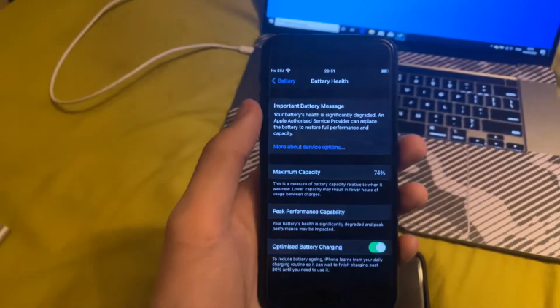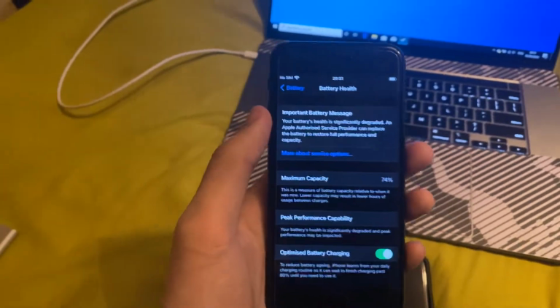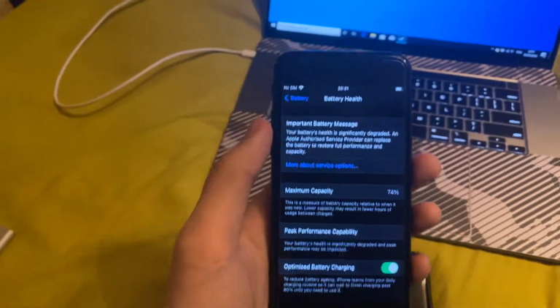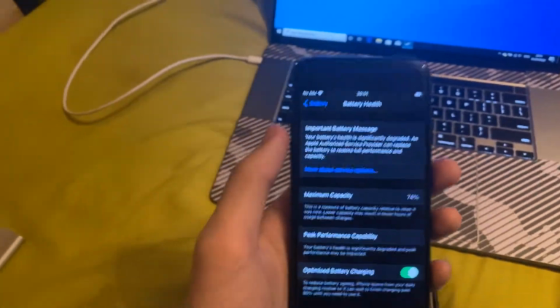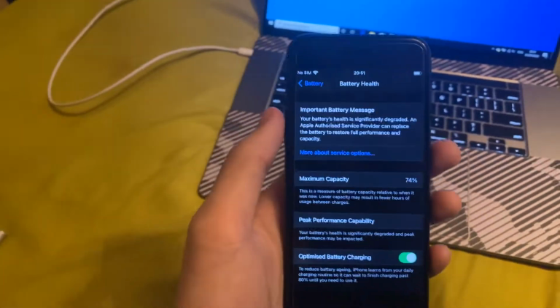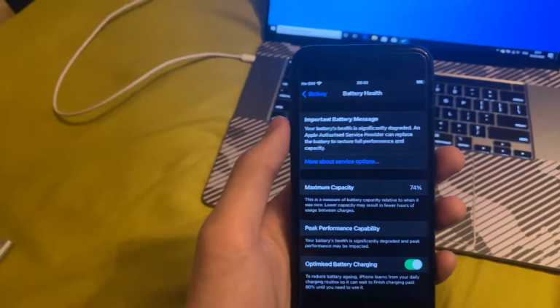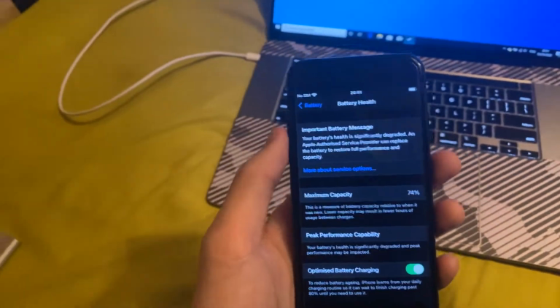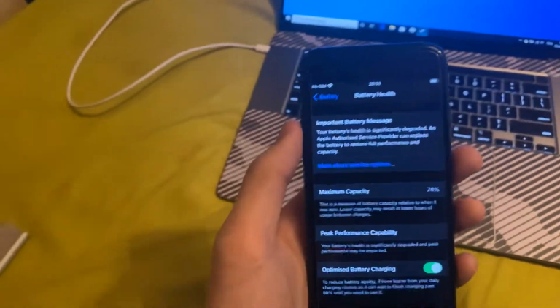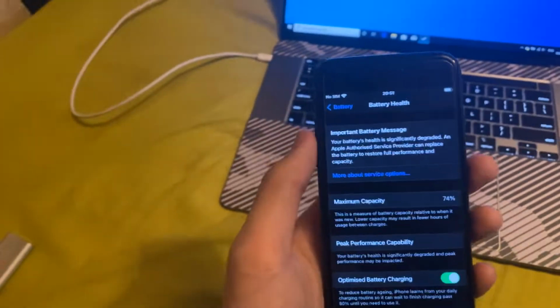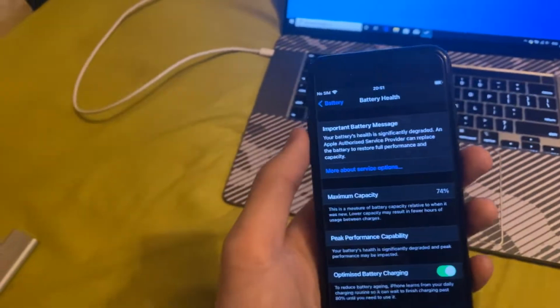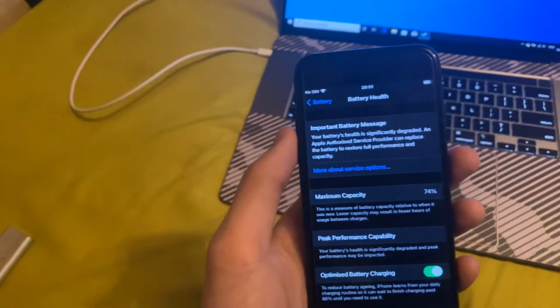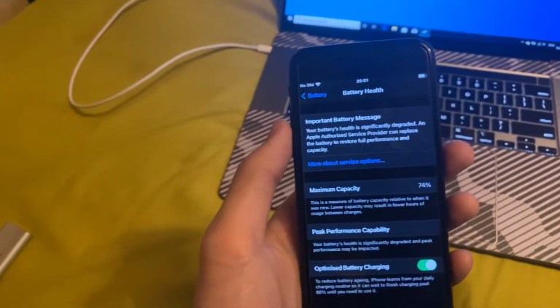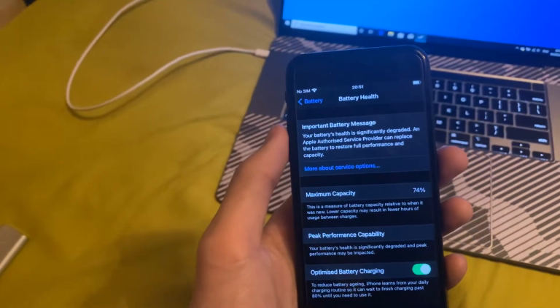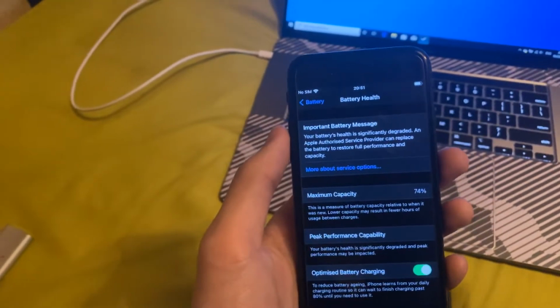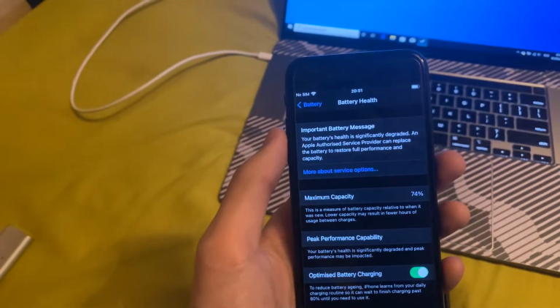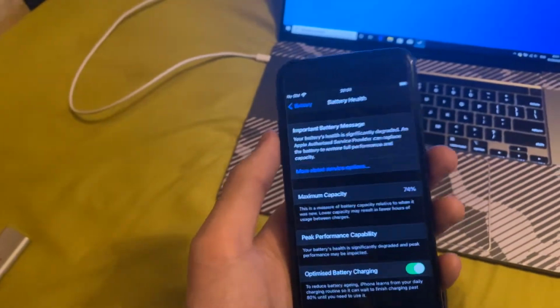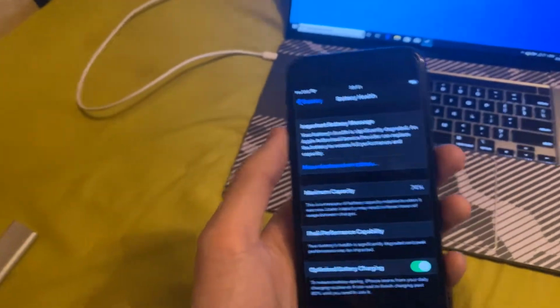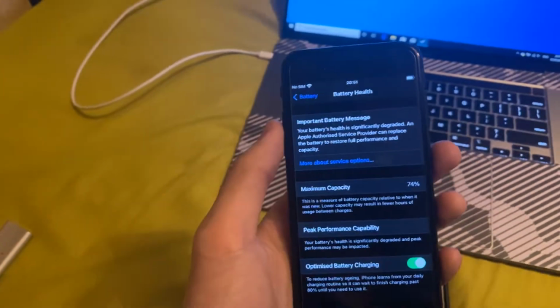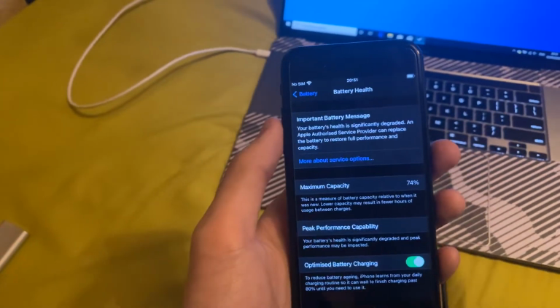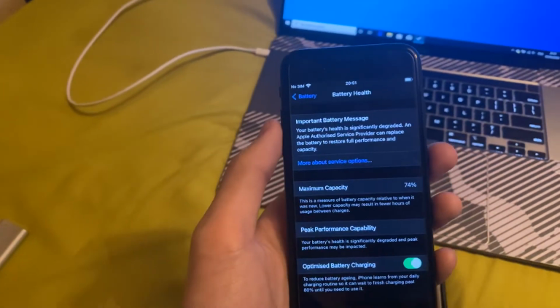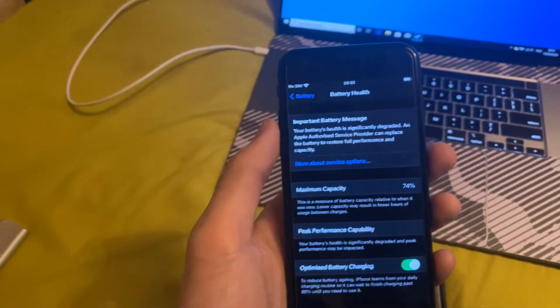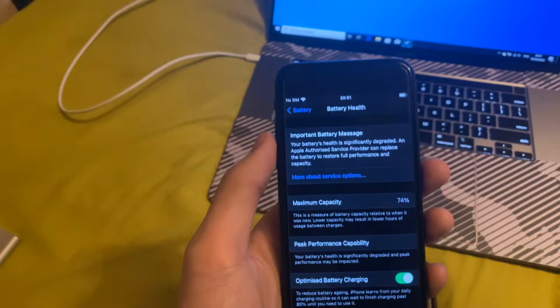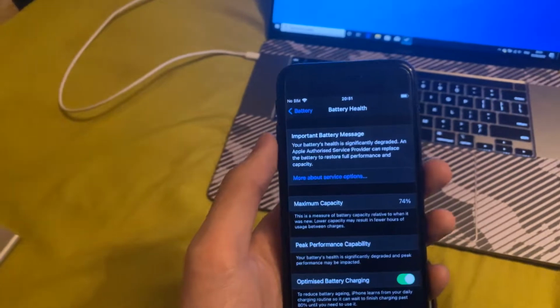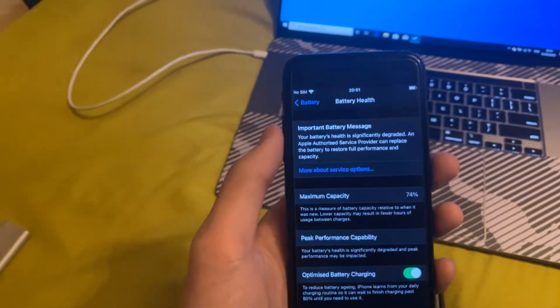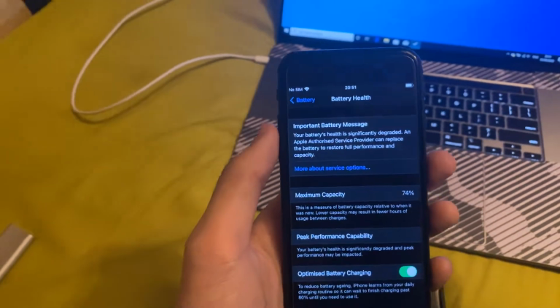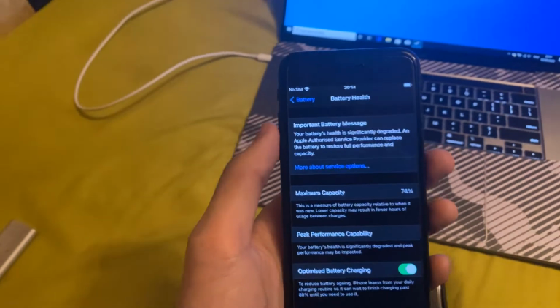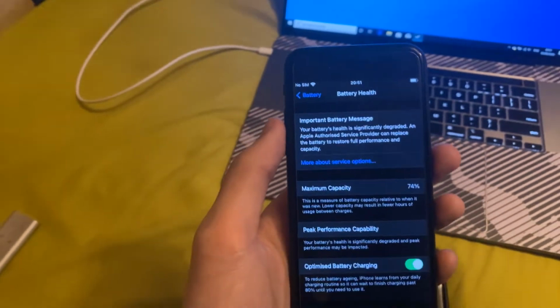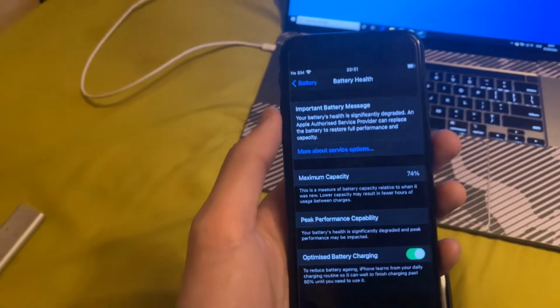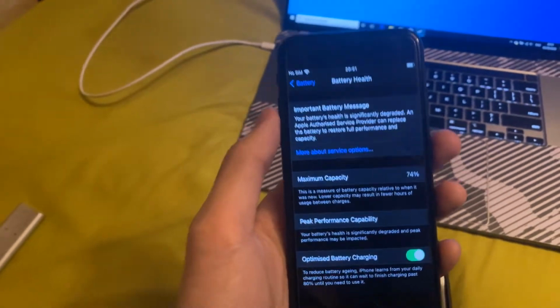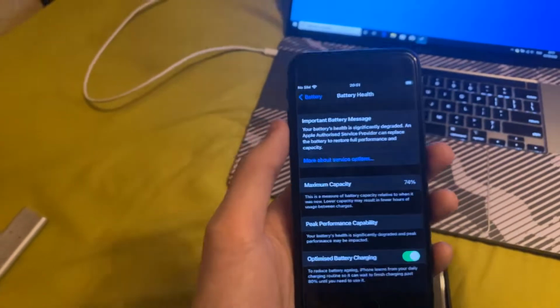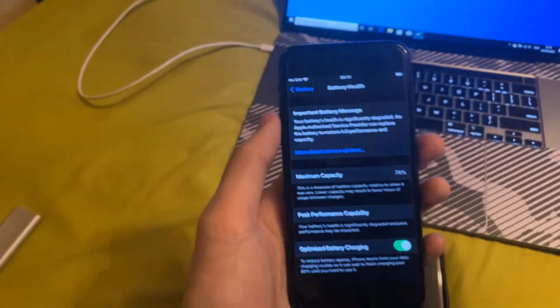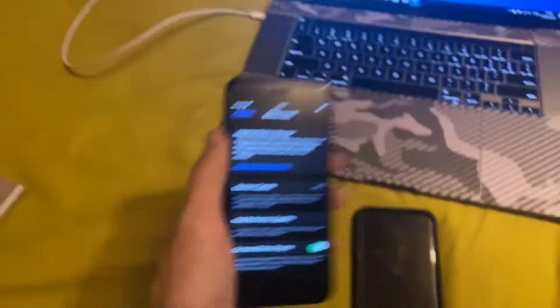So I'm getting around a 26% reduction in overall battery life.